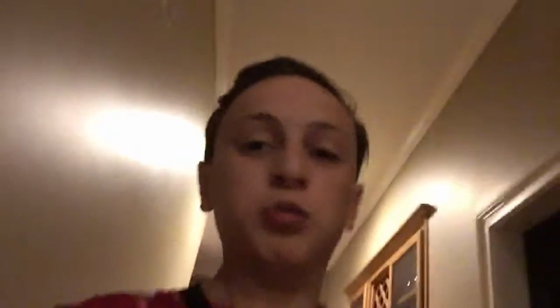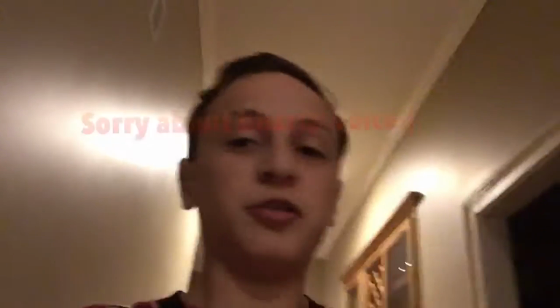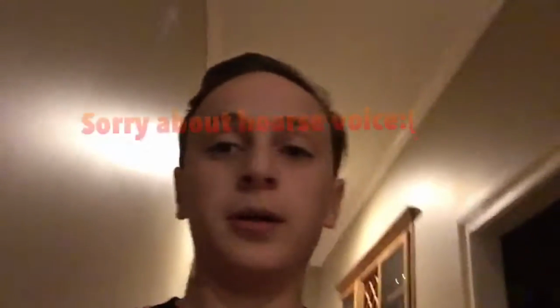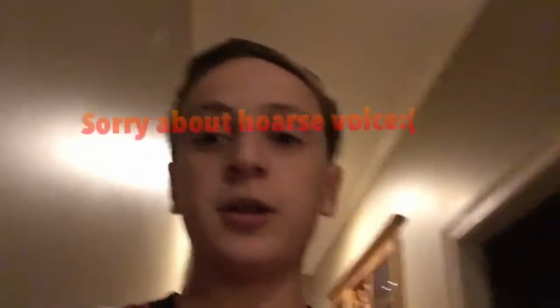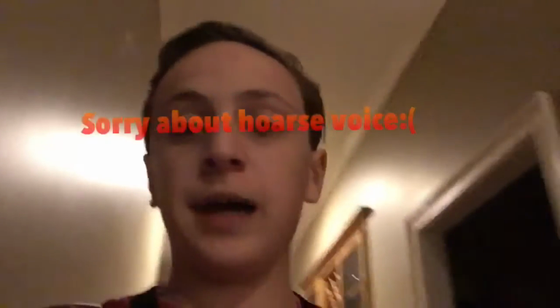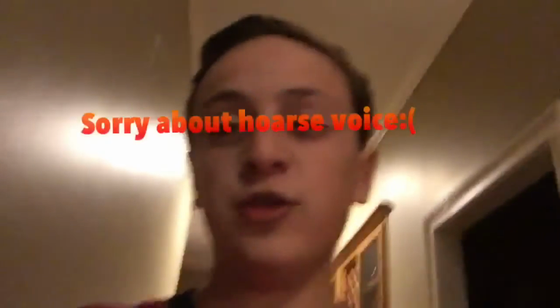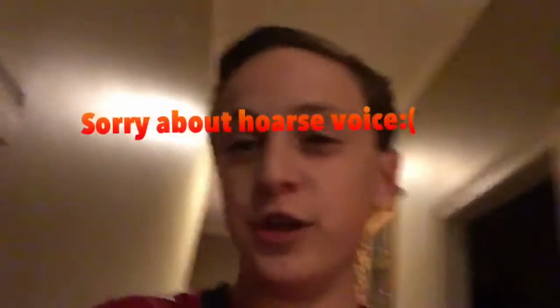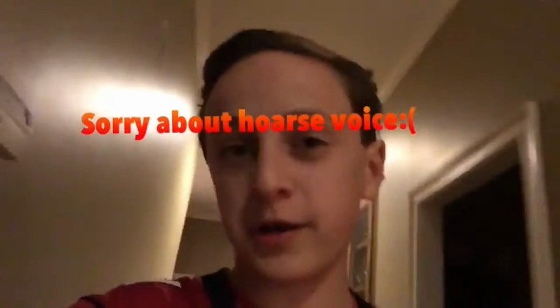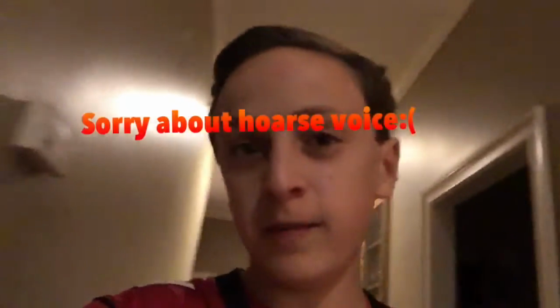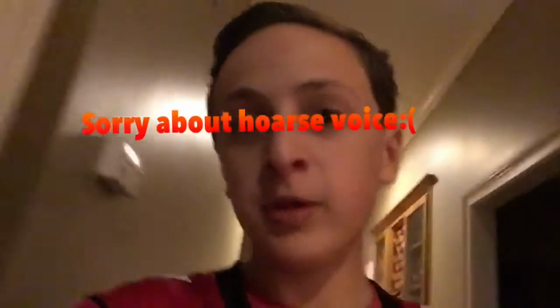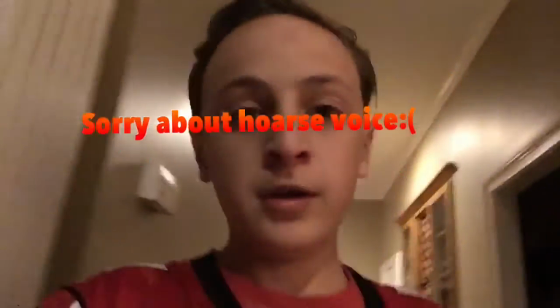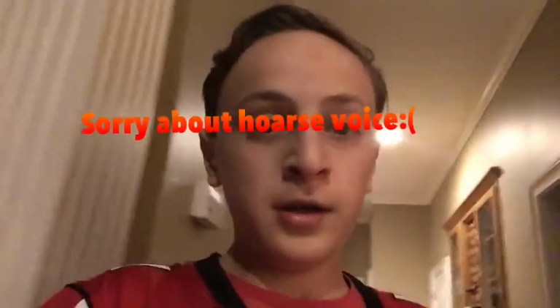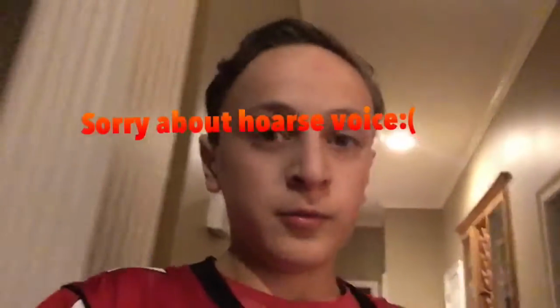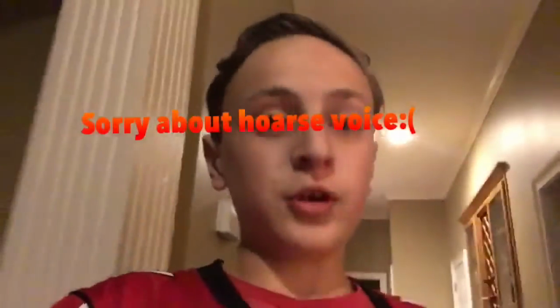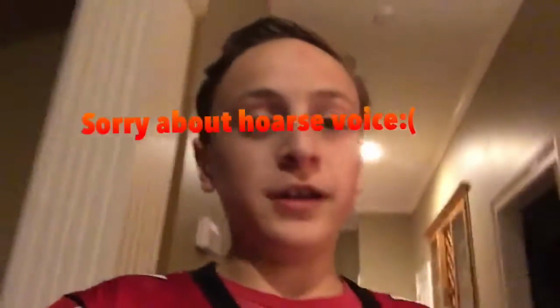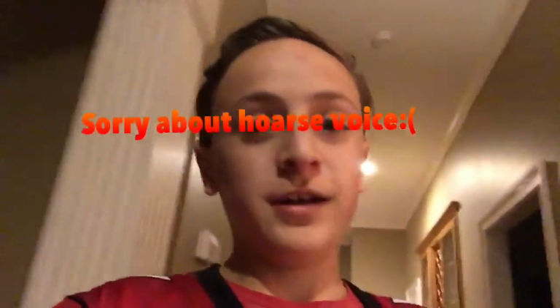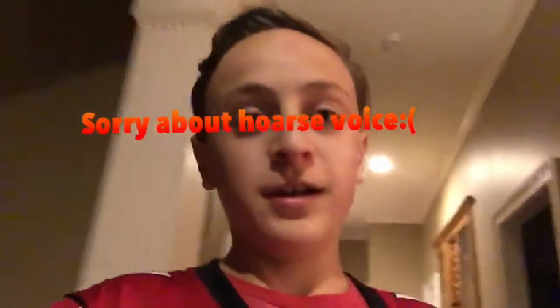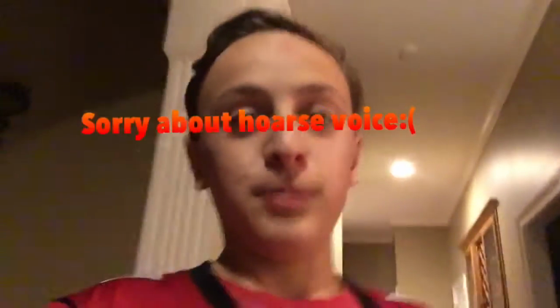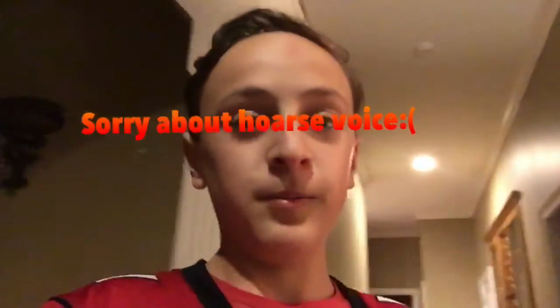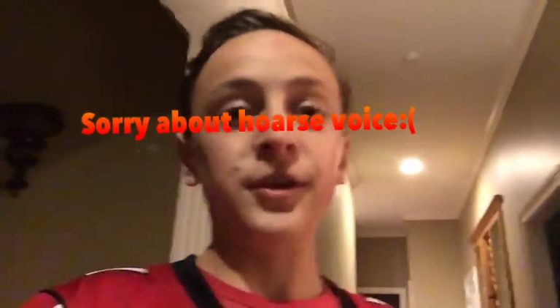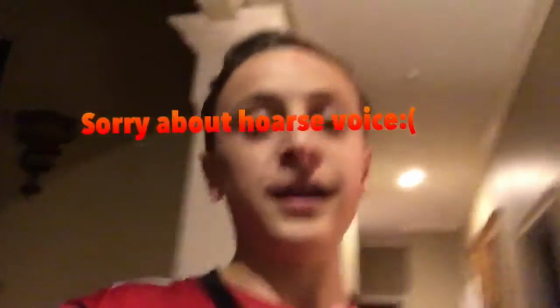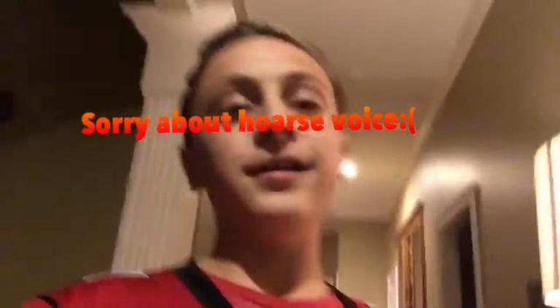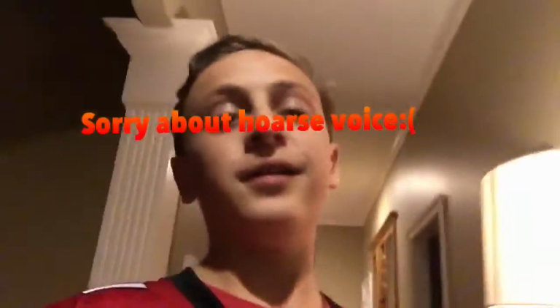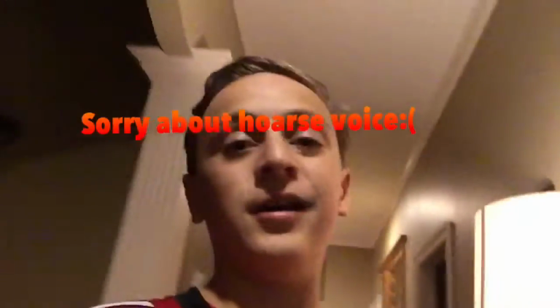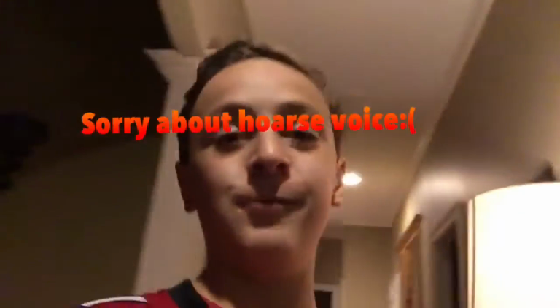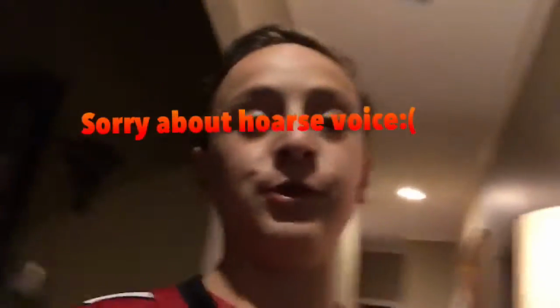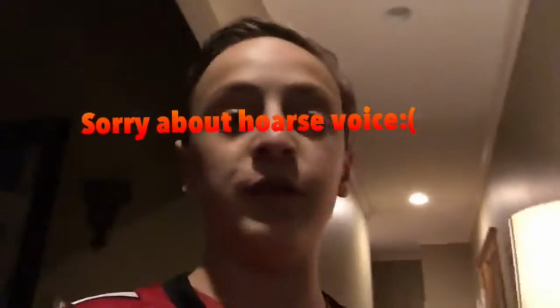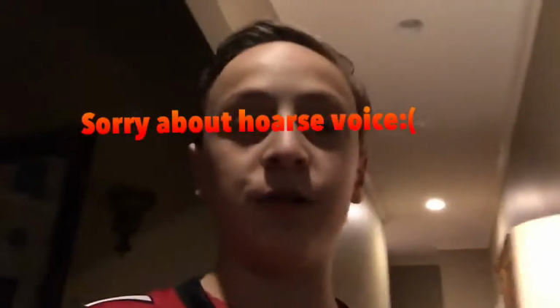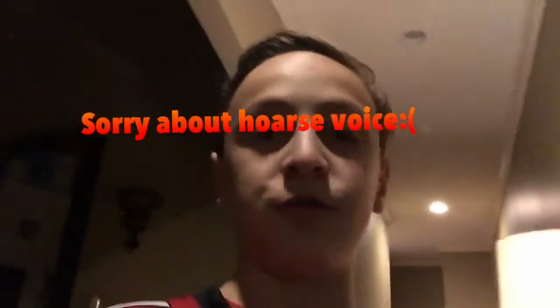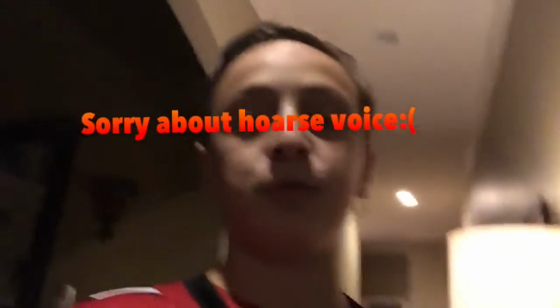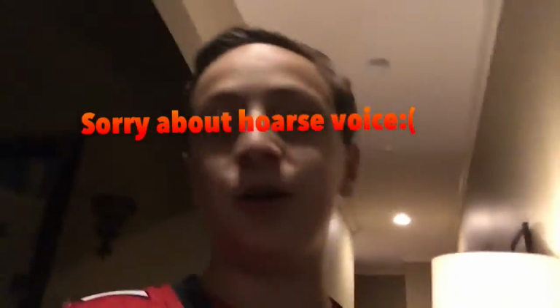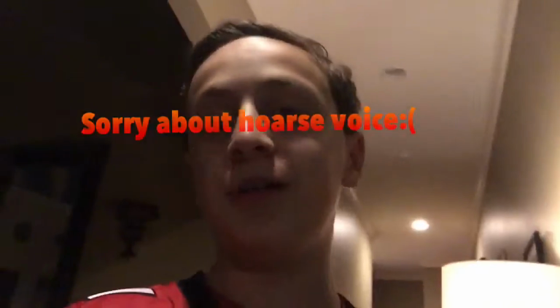What's up? Guy Mish here. Really pumped today — the Falcons just won.